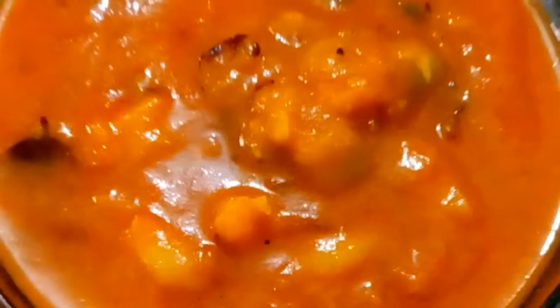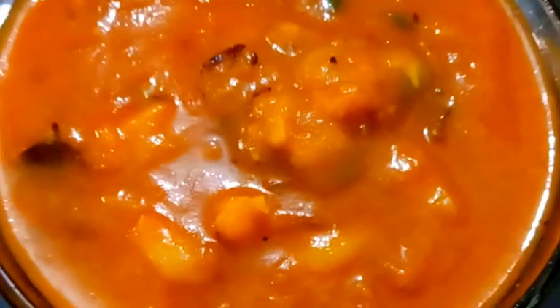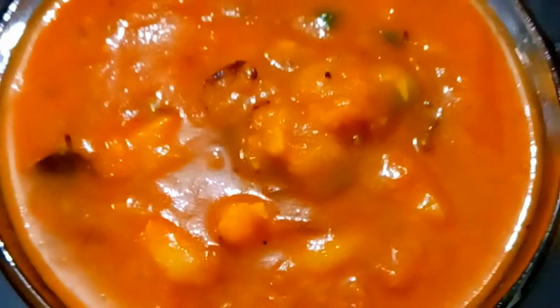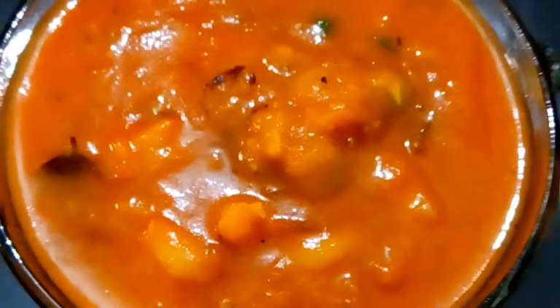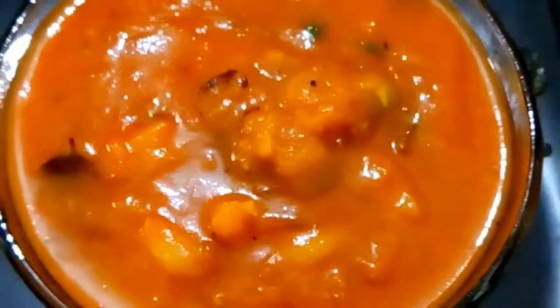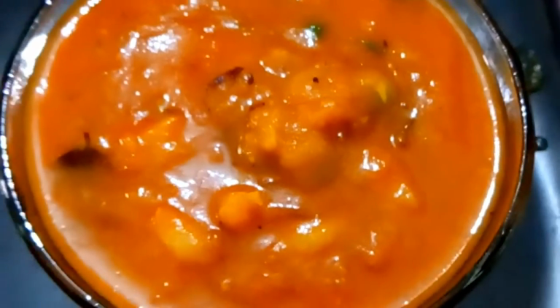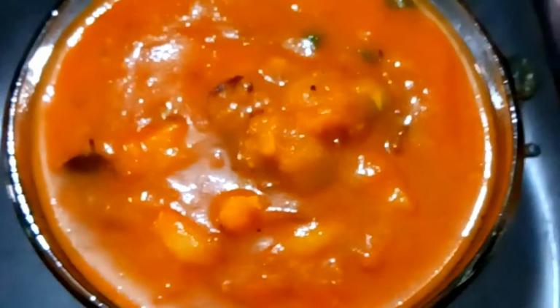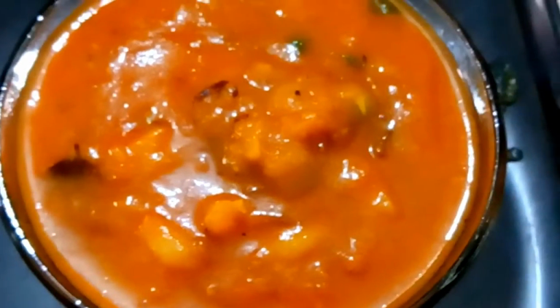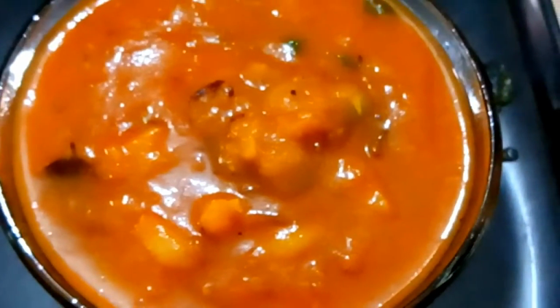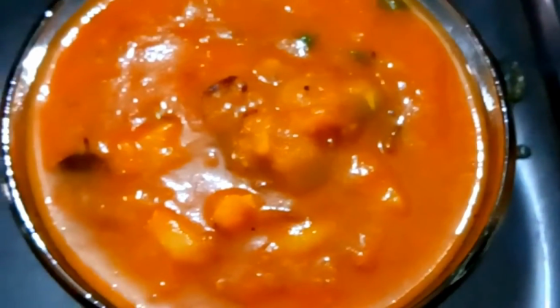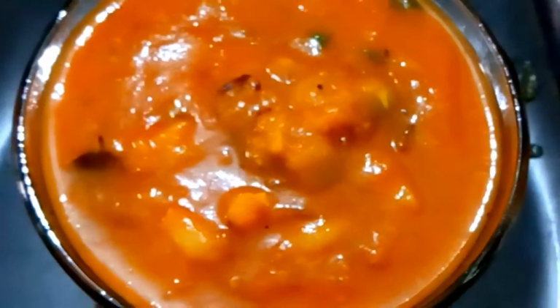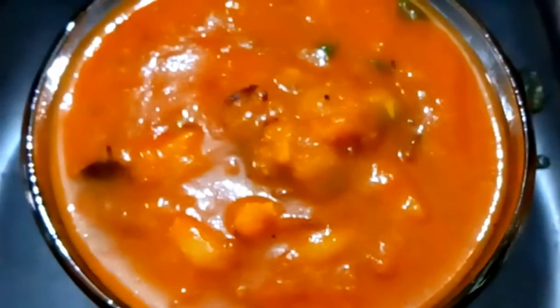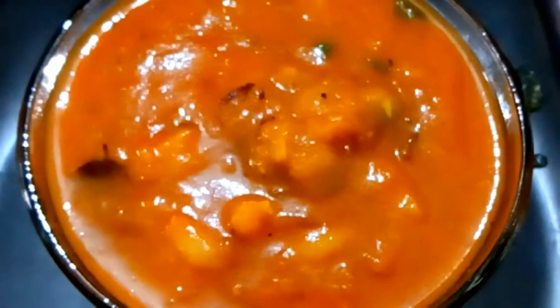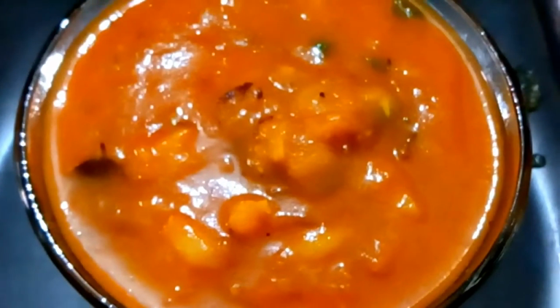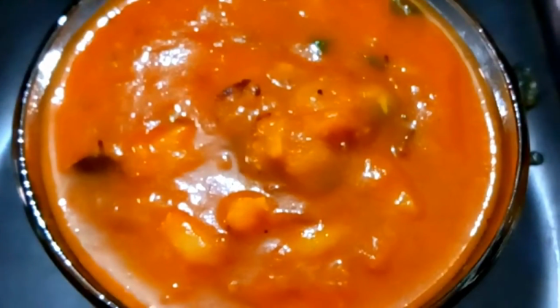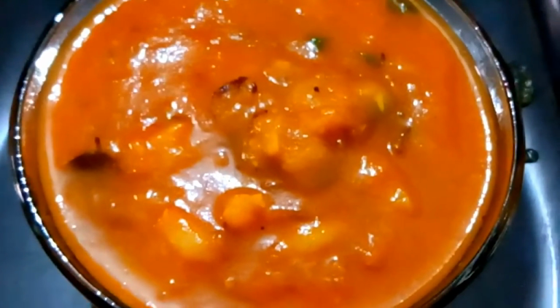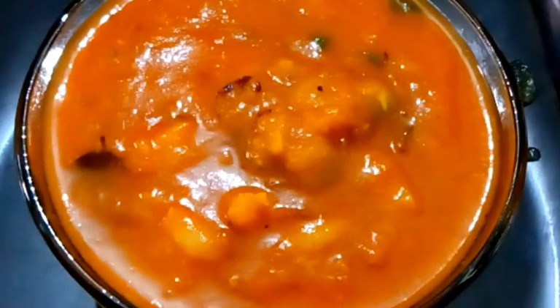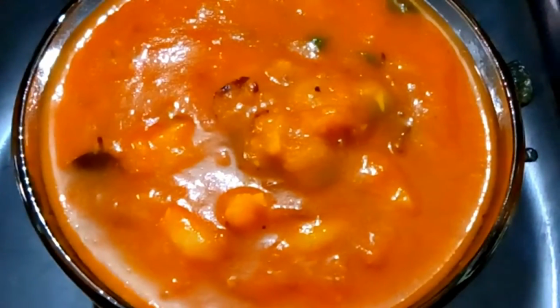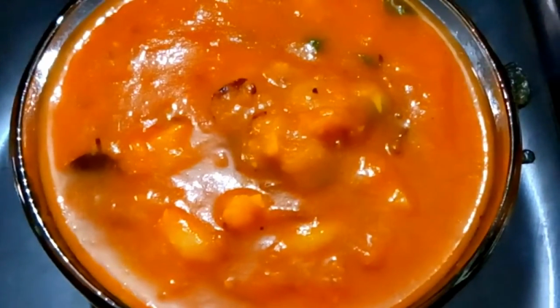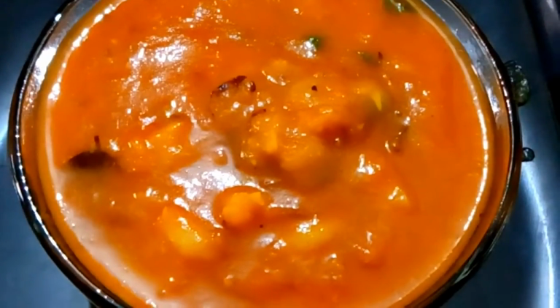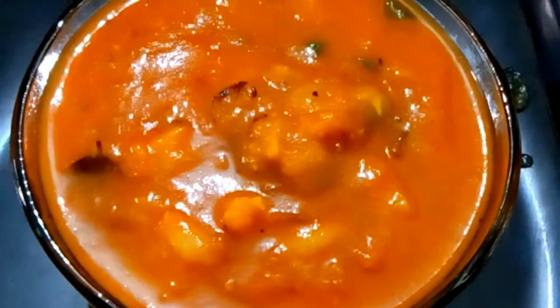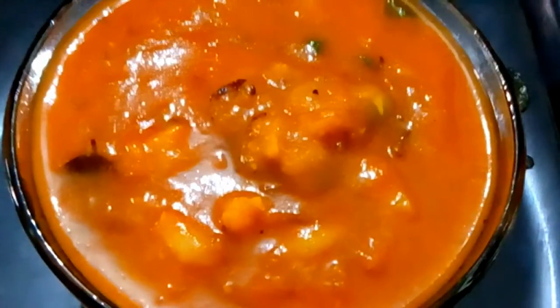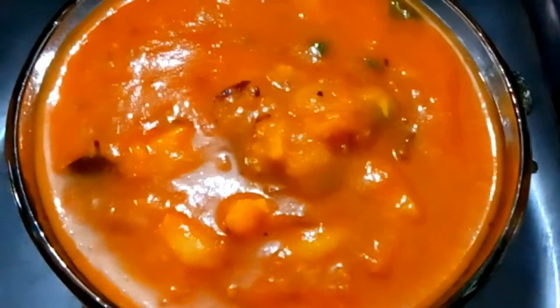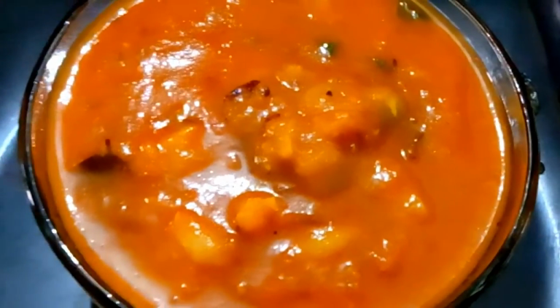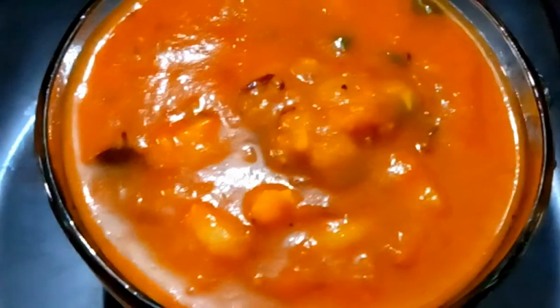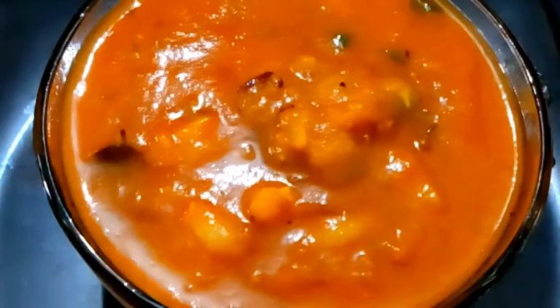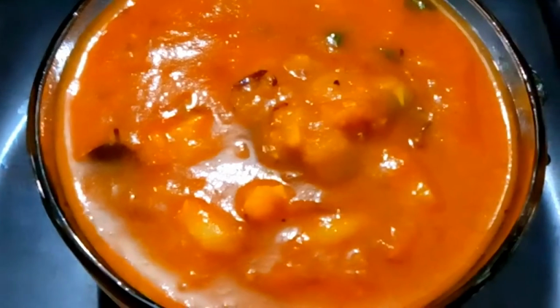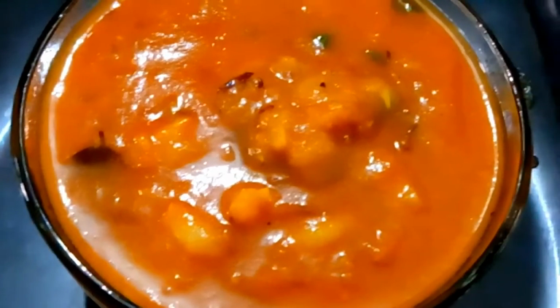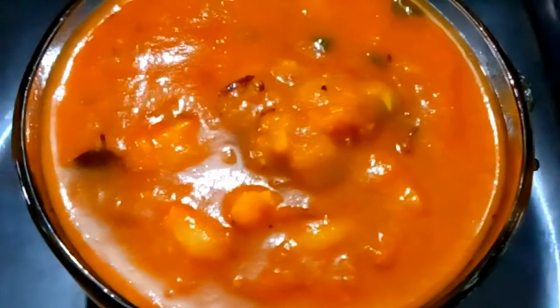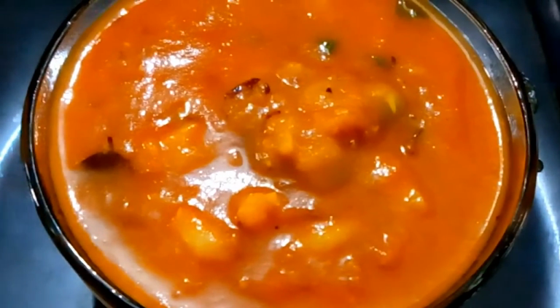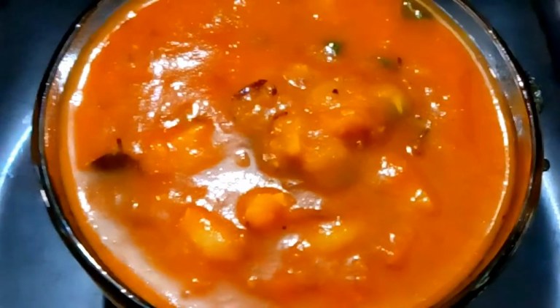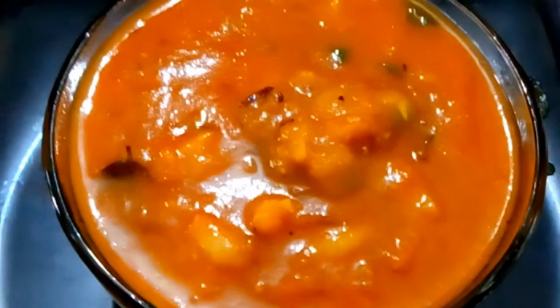Hi friends, this is Bhuvi. Welcome back to our channel. We are going to make a vegetable gravy today. This goes with Chapati and Dosa.